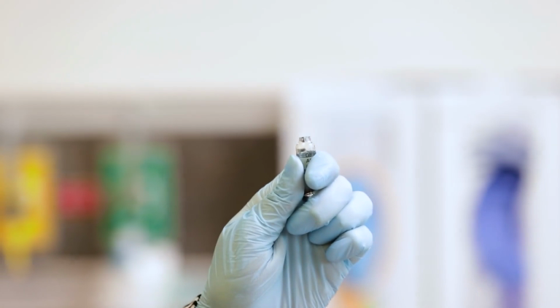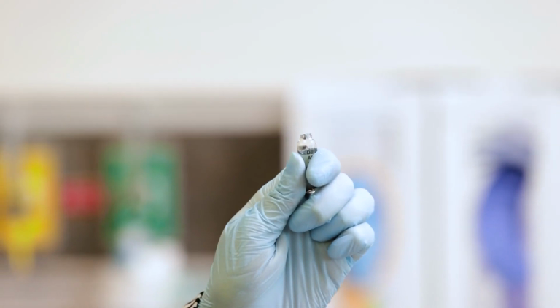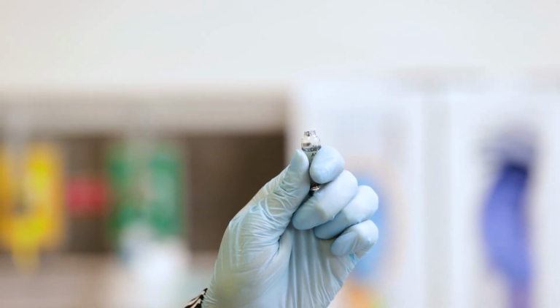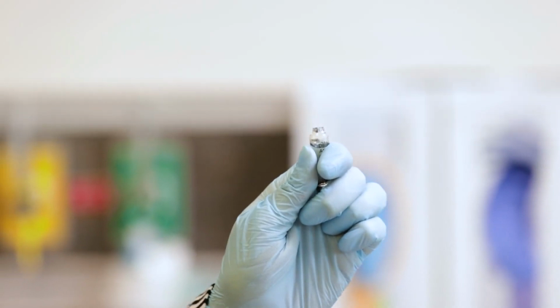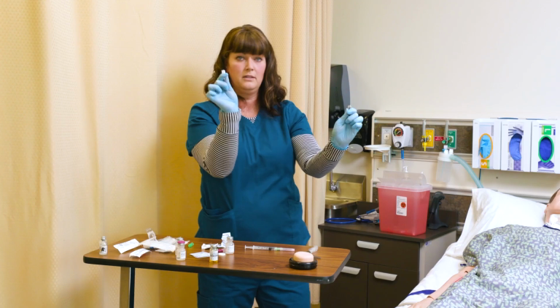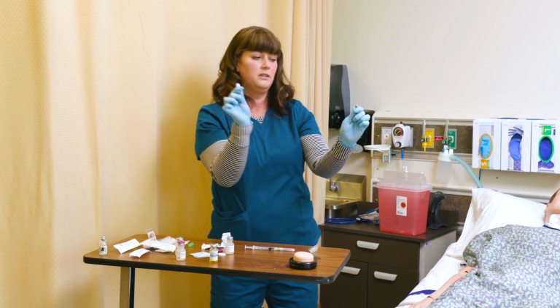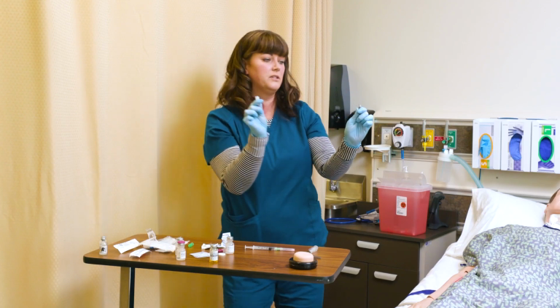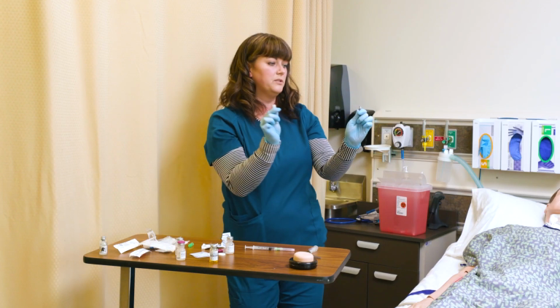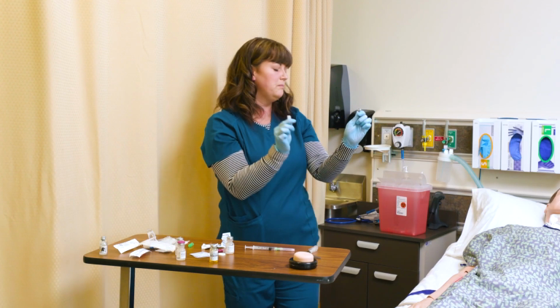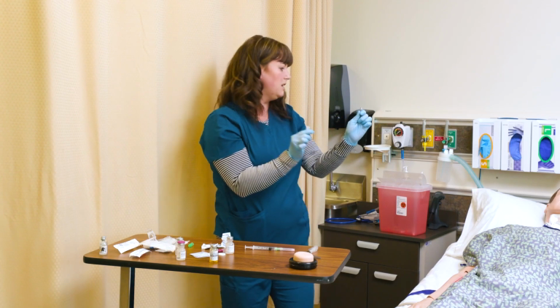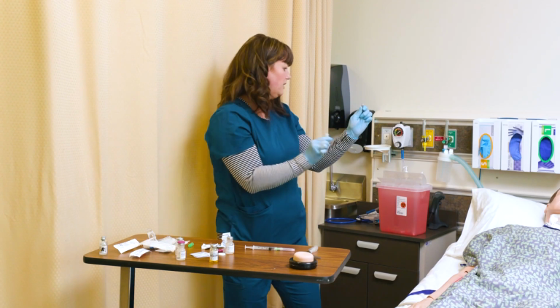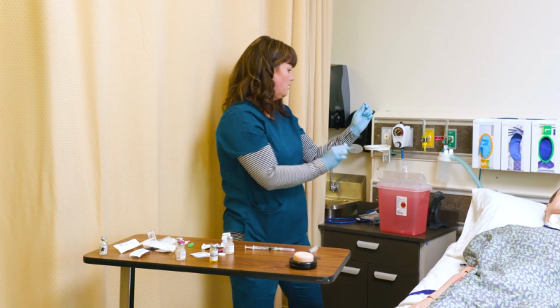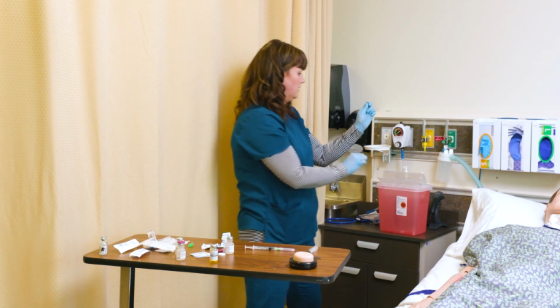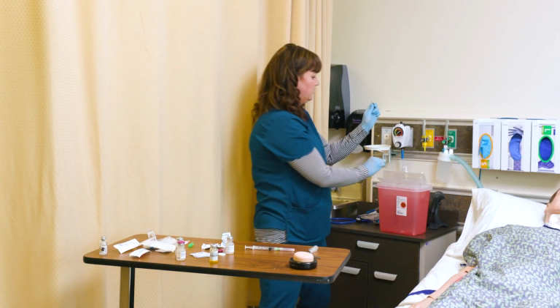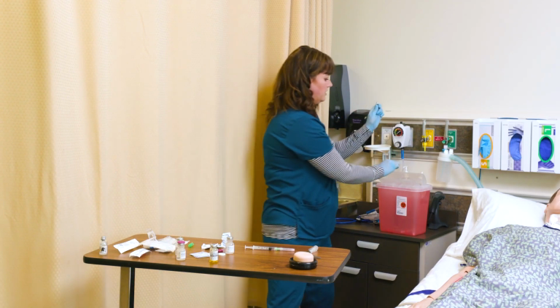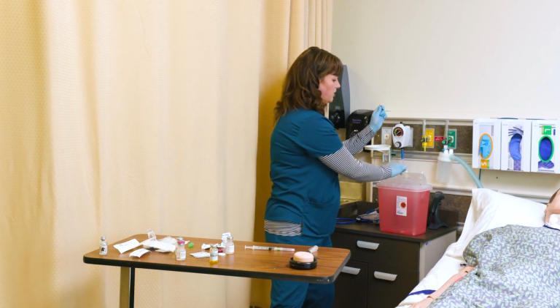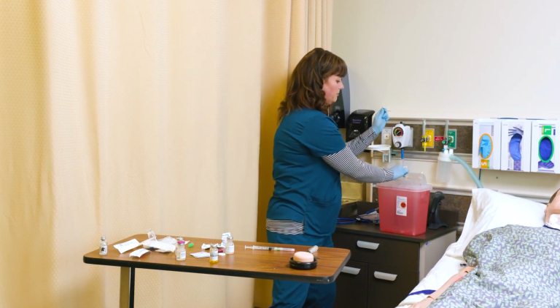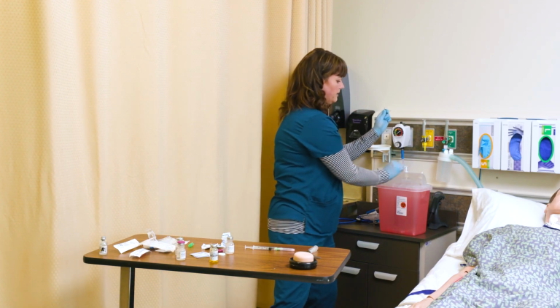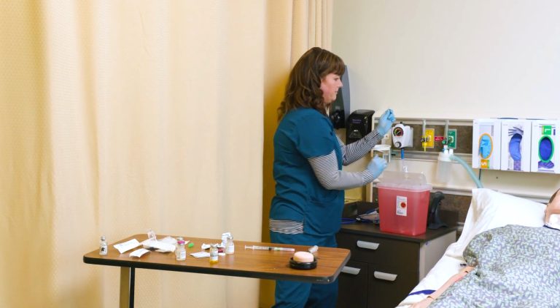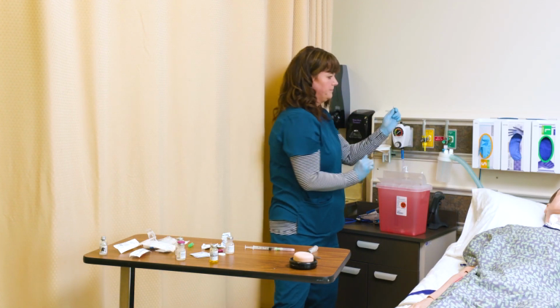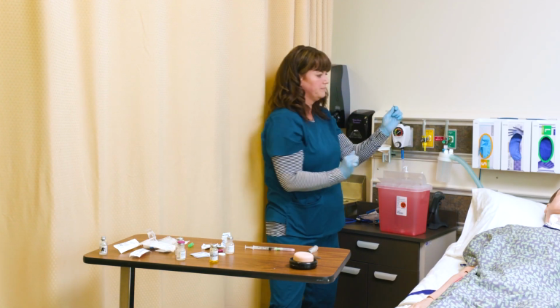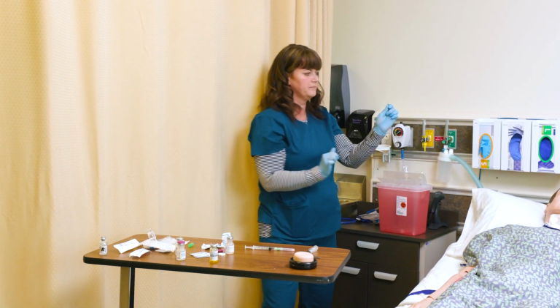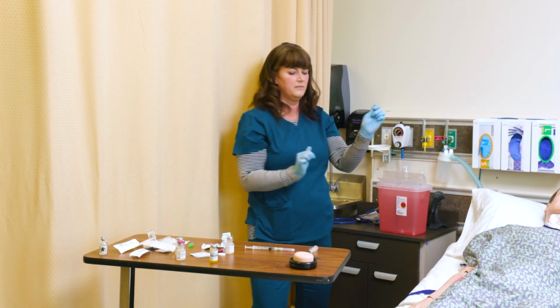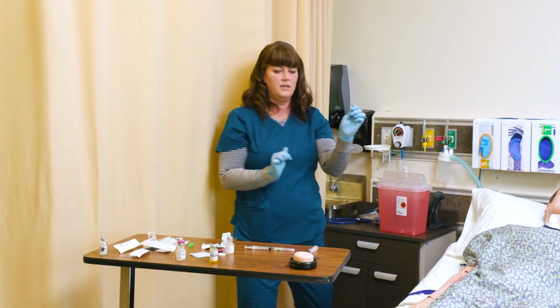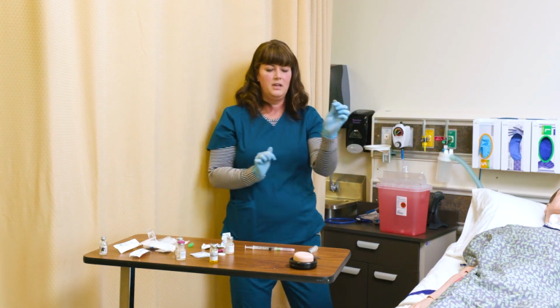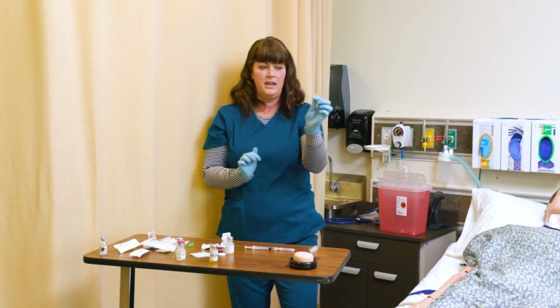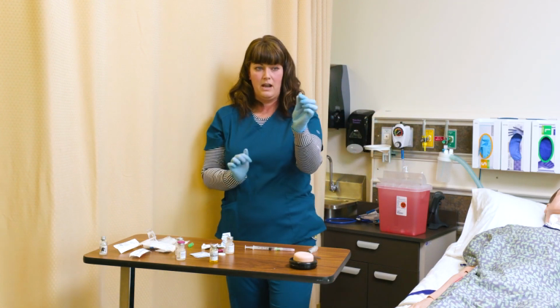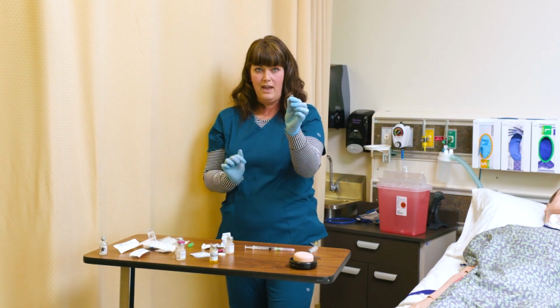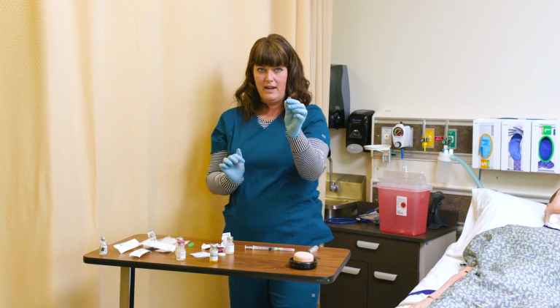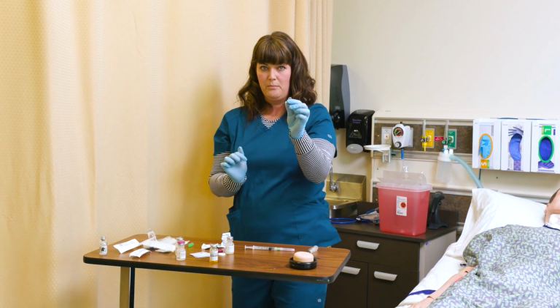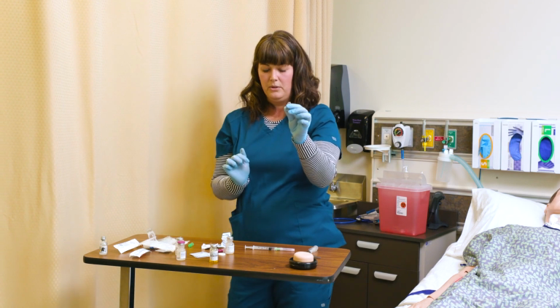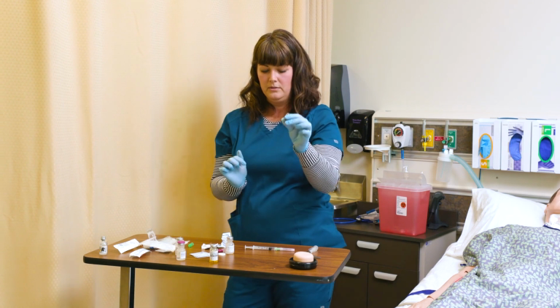Sharps — this goes immediately into the sharps container. Now I have an open ampoule.